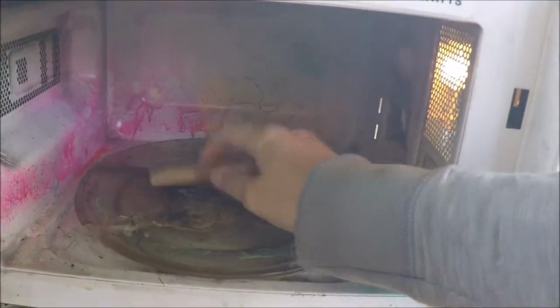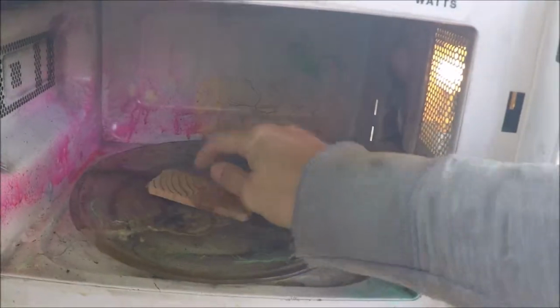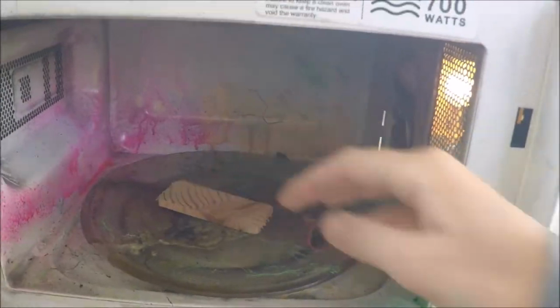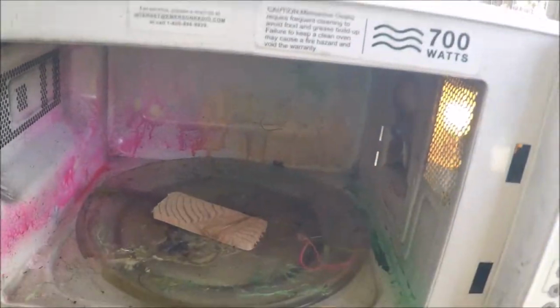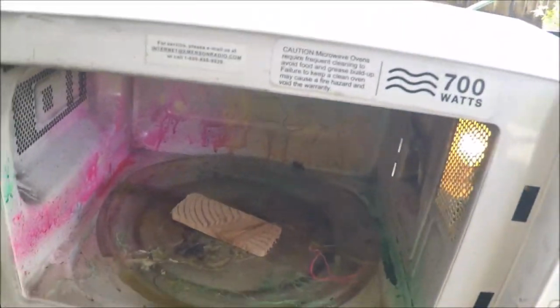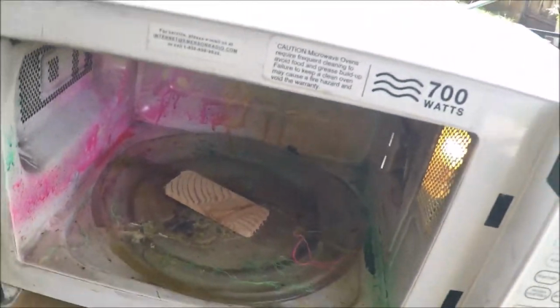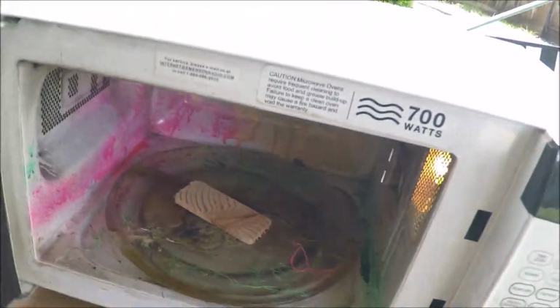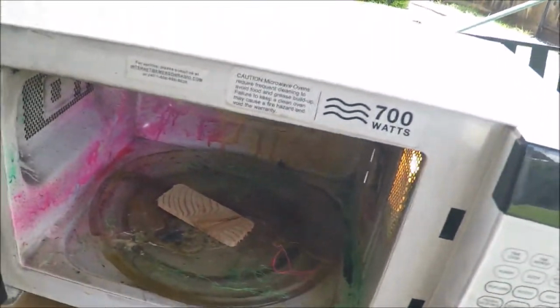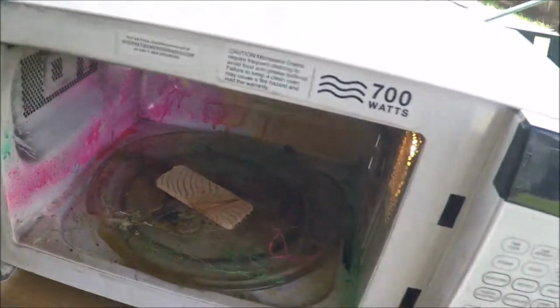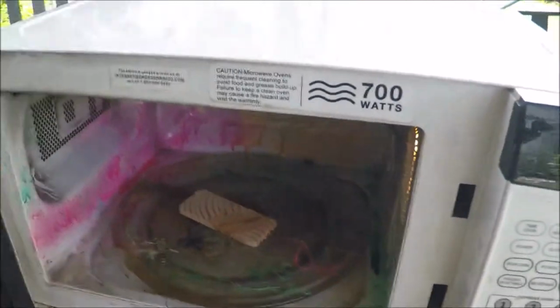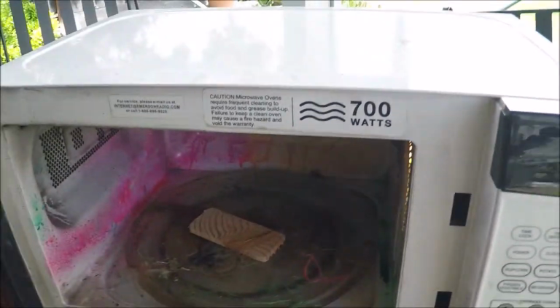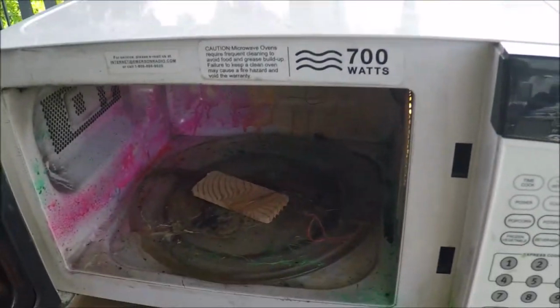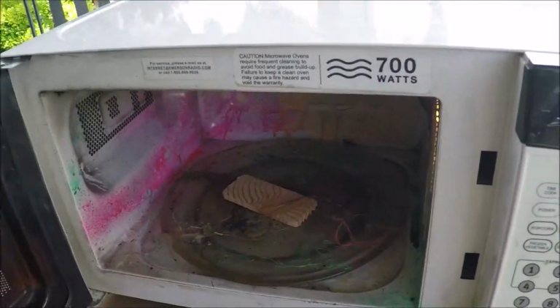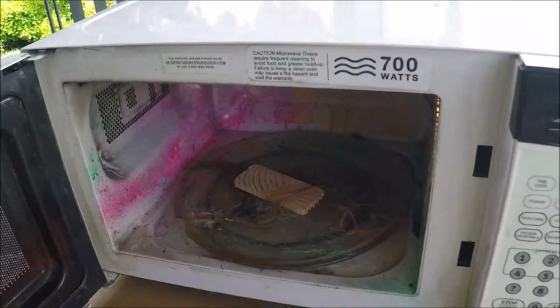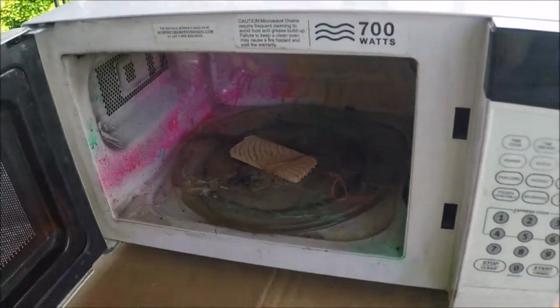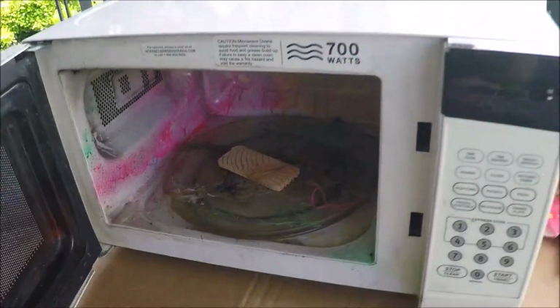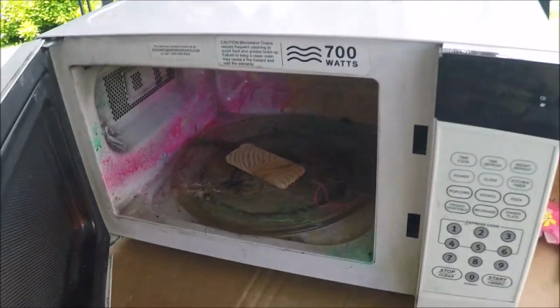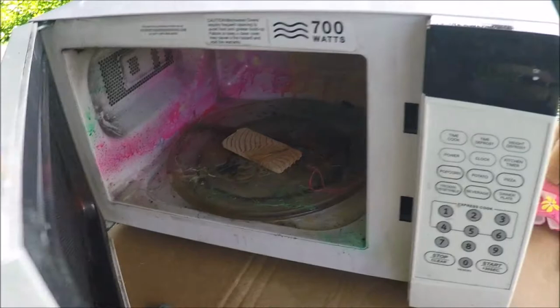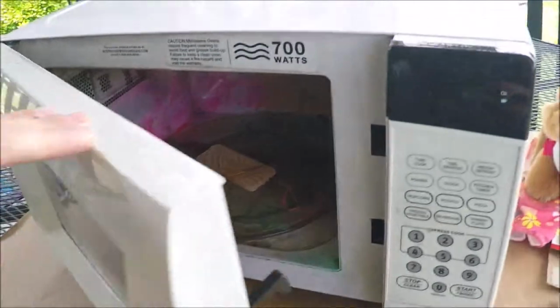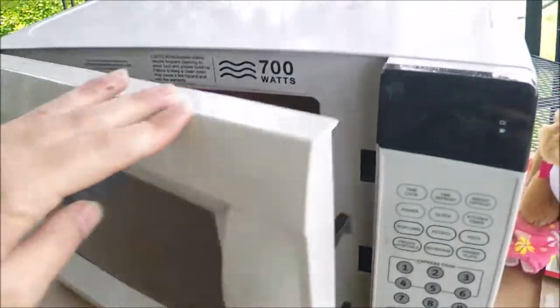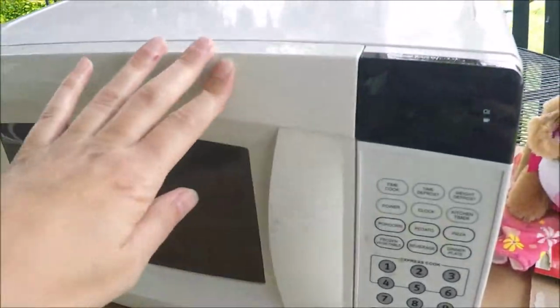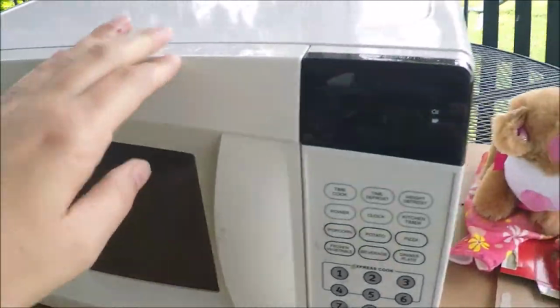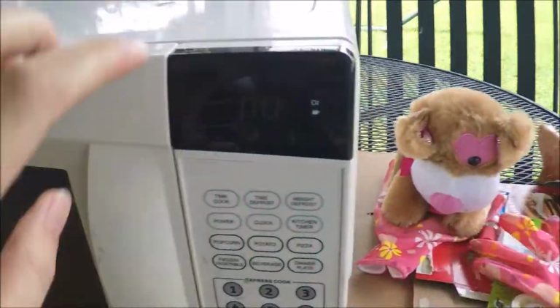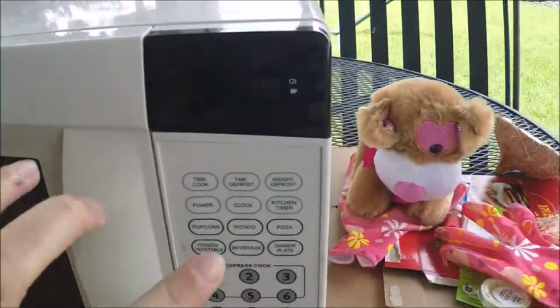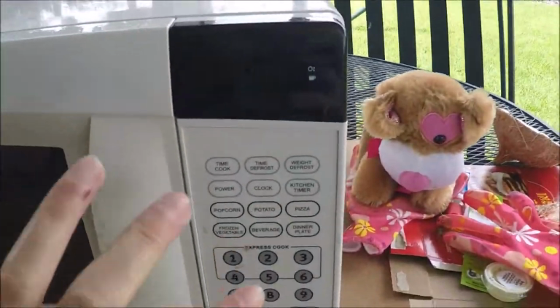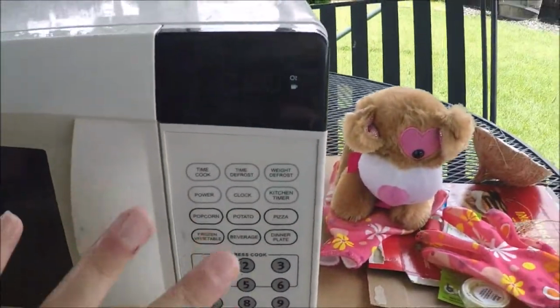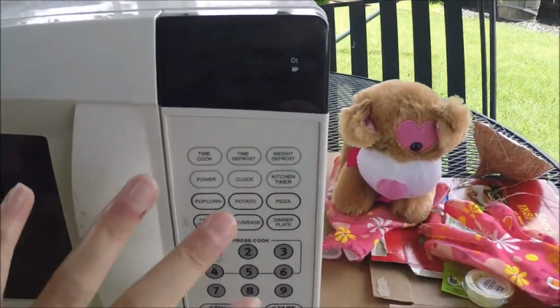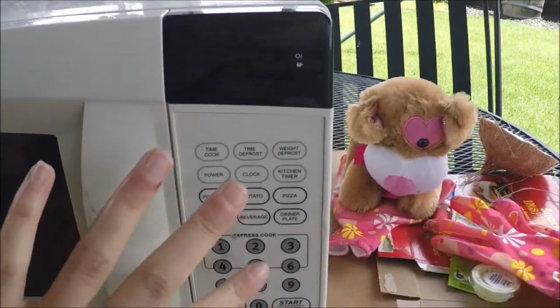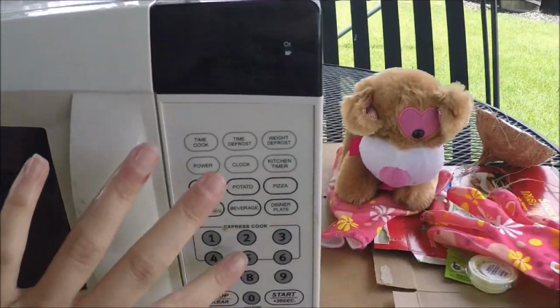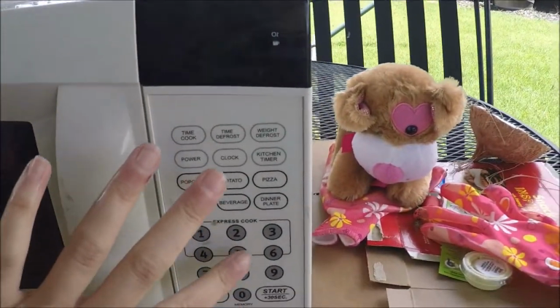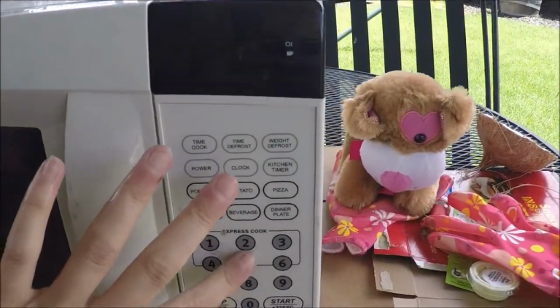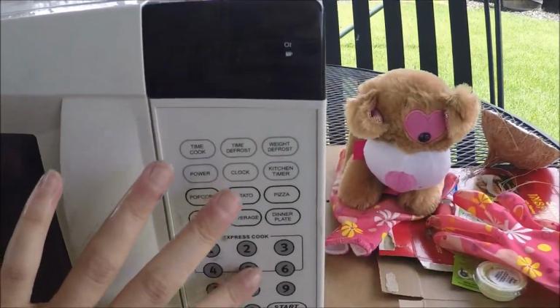Then we're gonna put that there. I wonder if it'll catch on fire. So that's in there, and then we're gonna microwave it for five minutes.